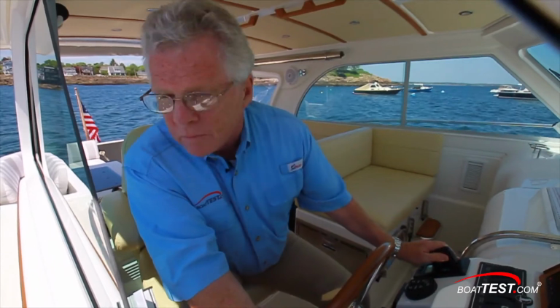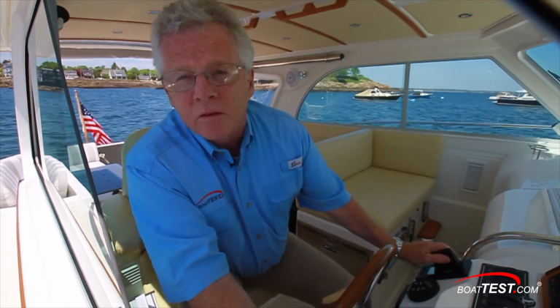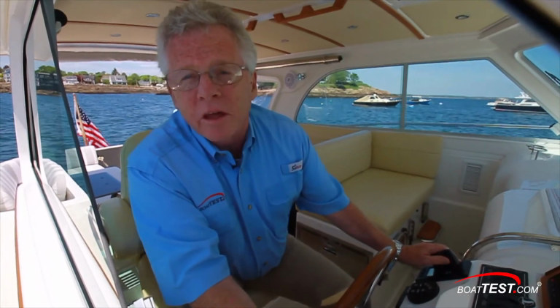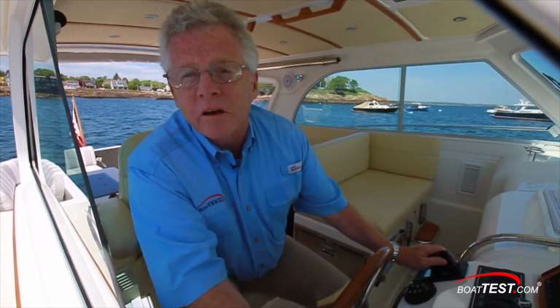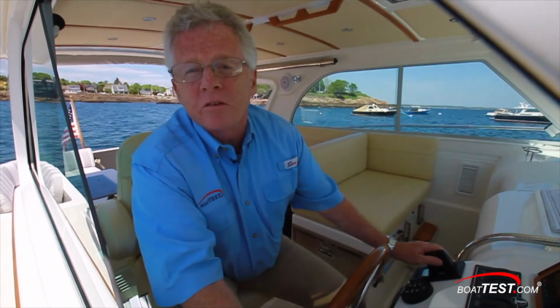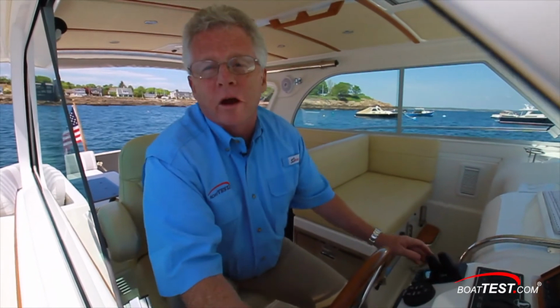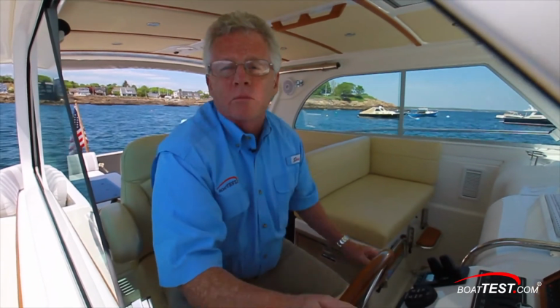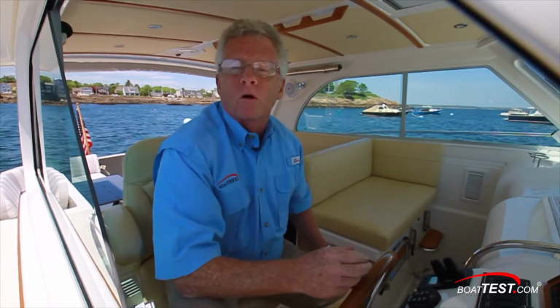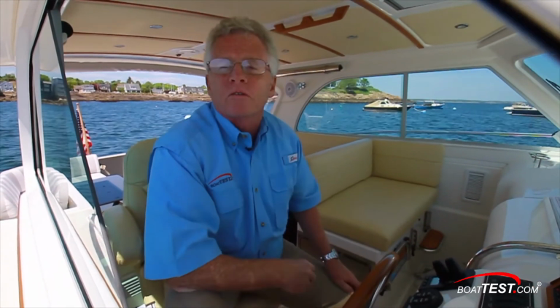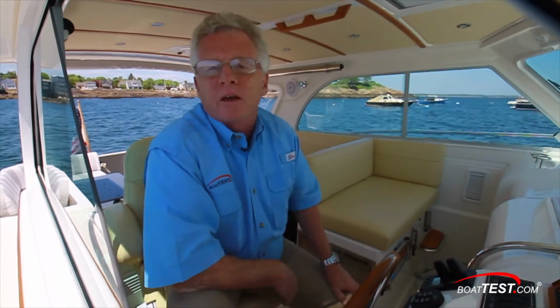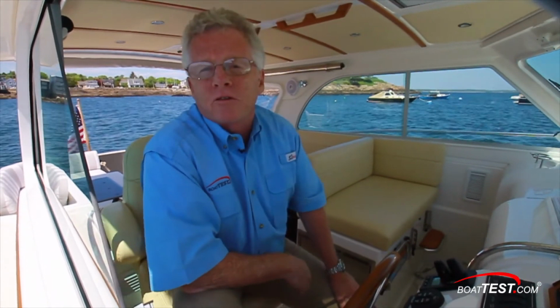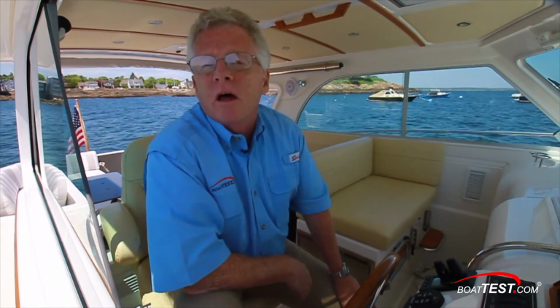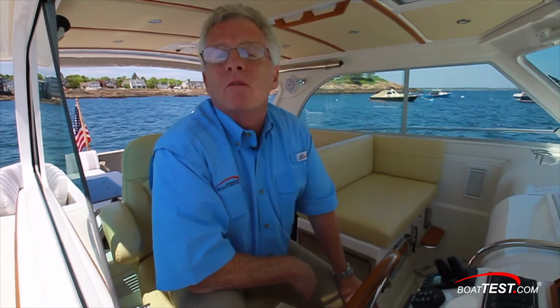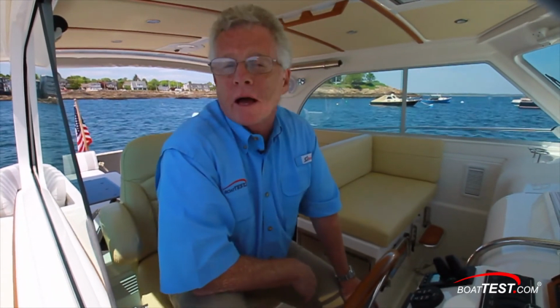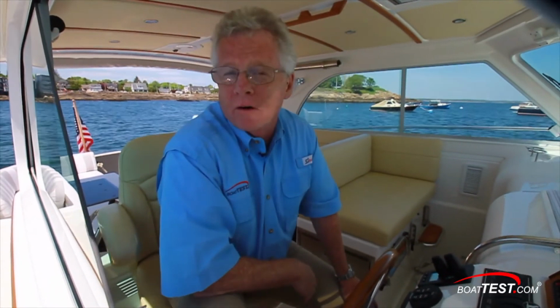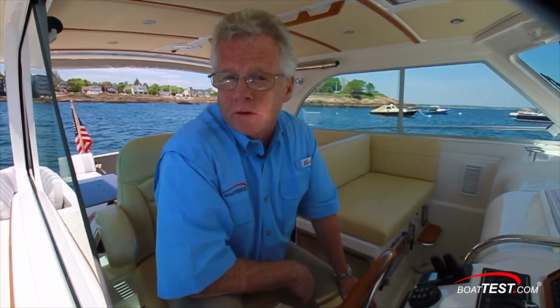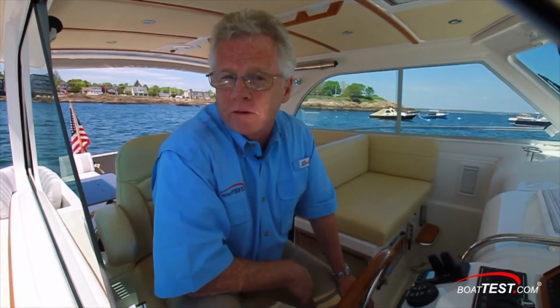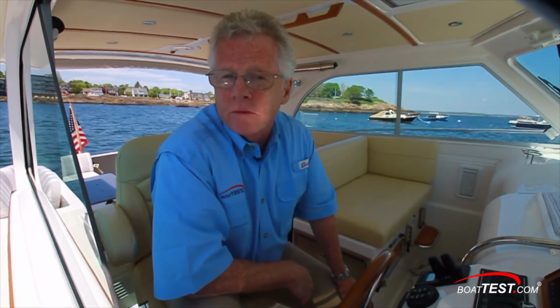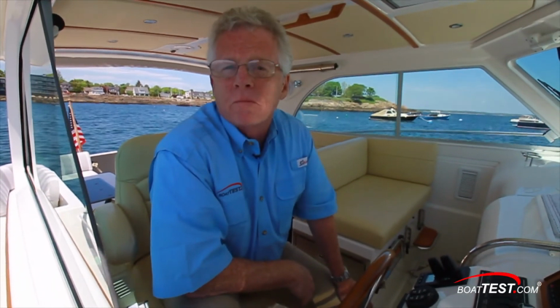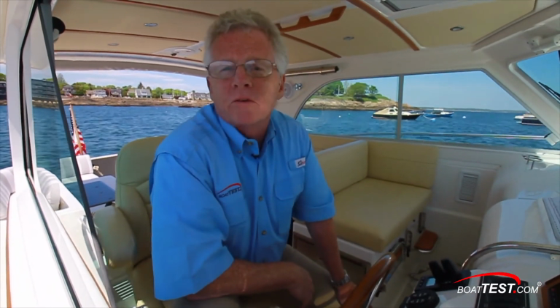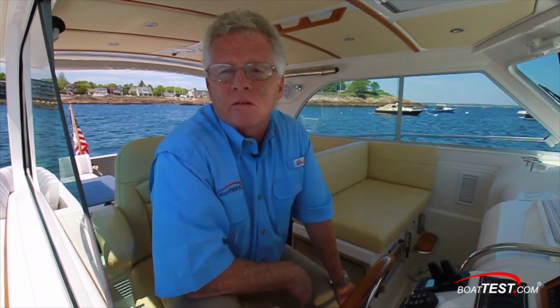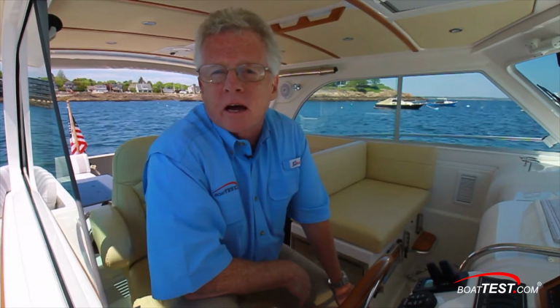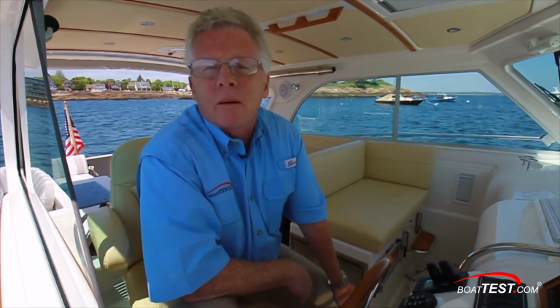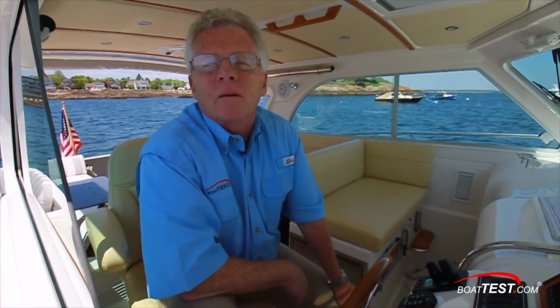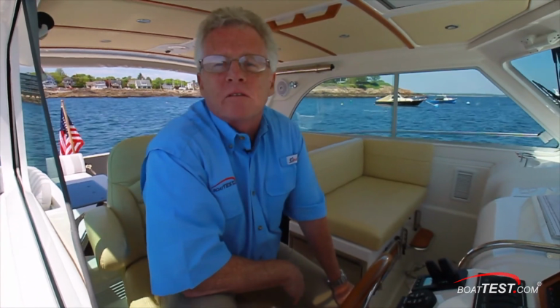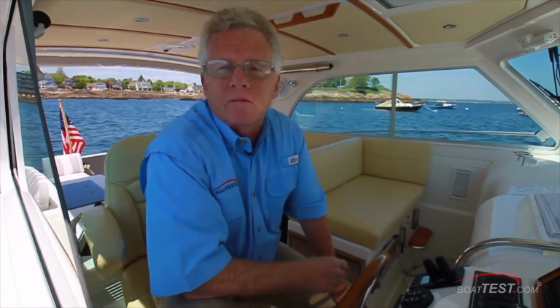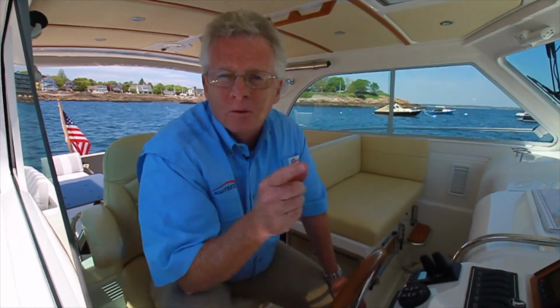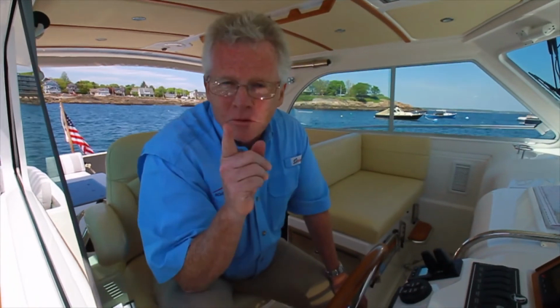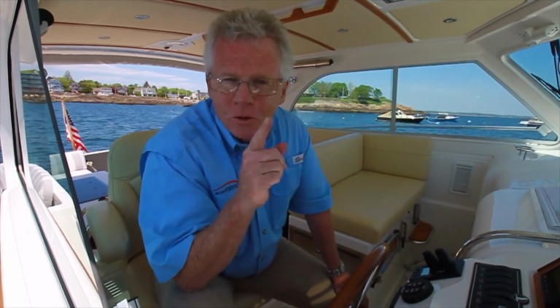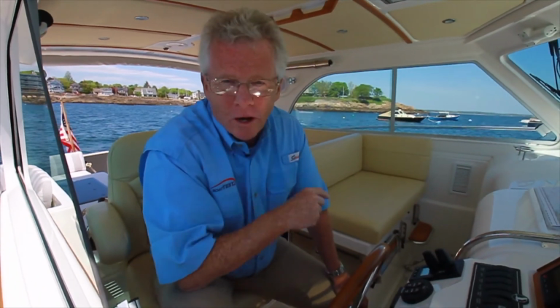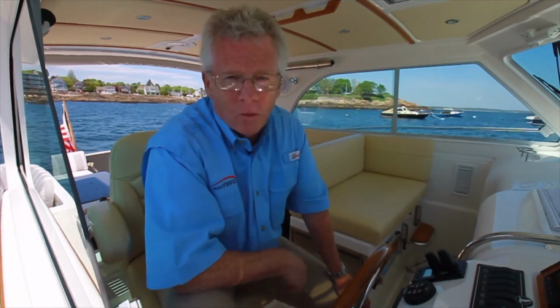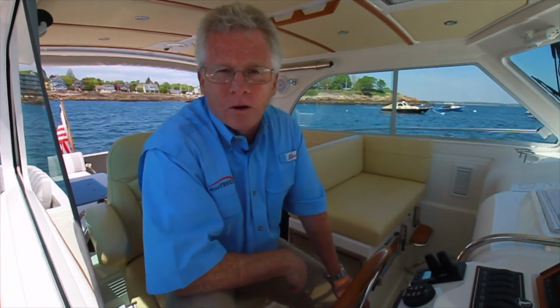So that is our sea trial and performance evaluation of the Batcobe 32. For BoatTest.com, I'm Captain Steve. We'll see you on the water.